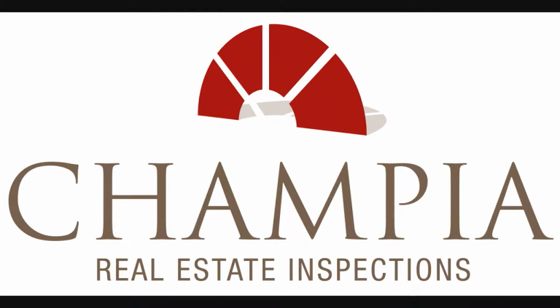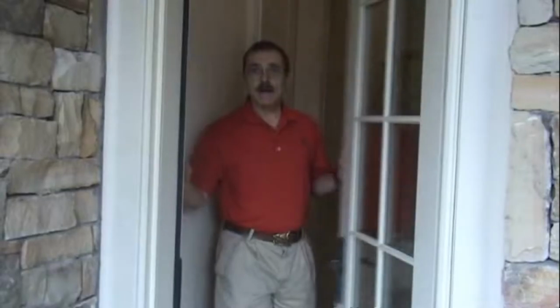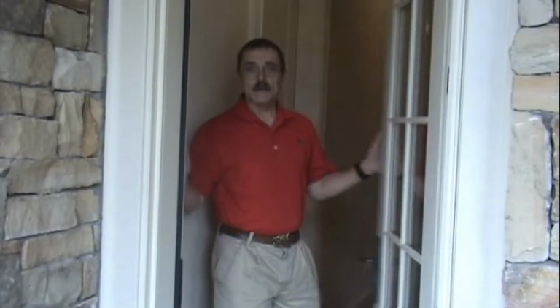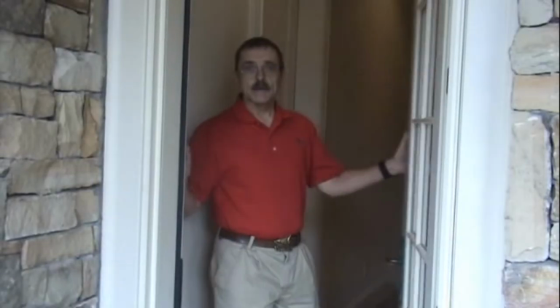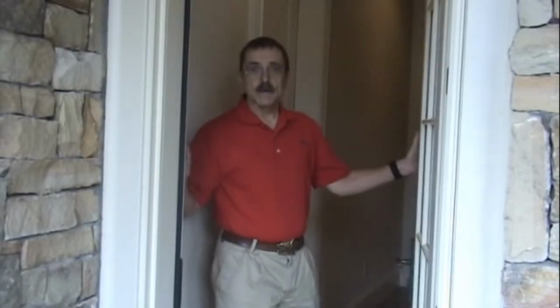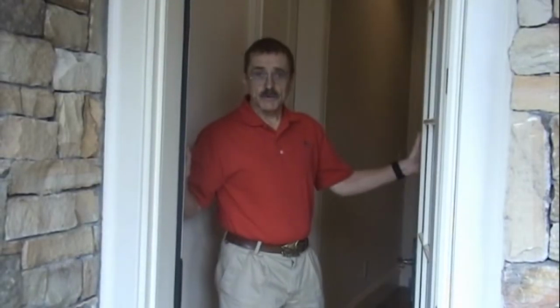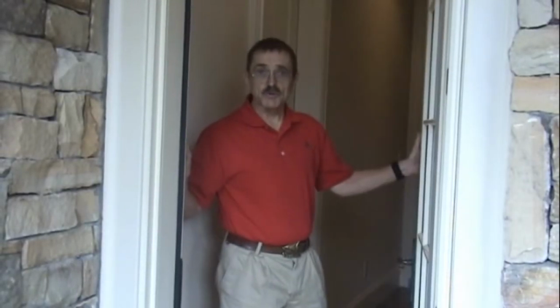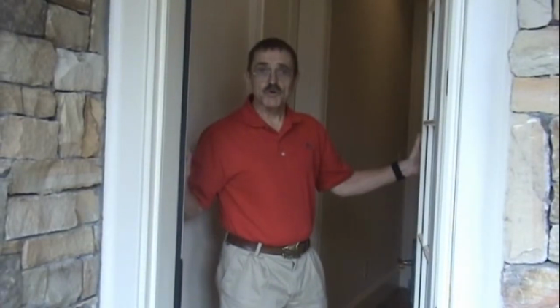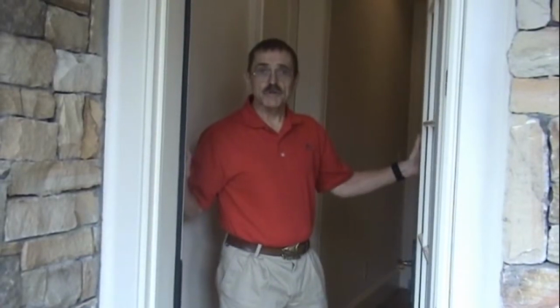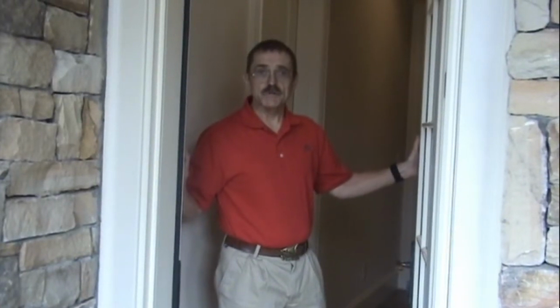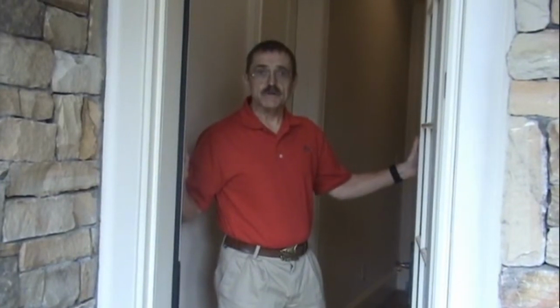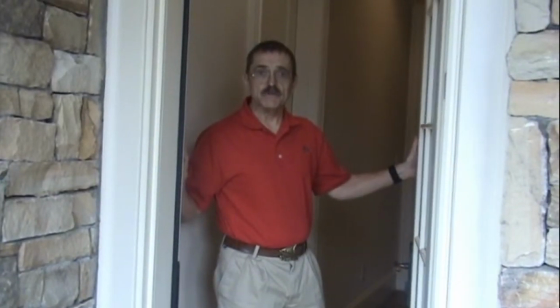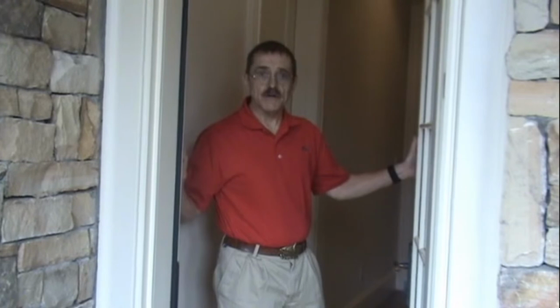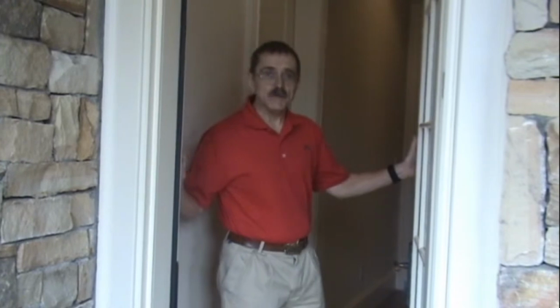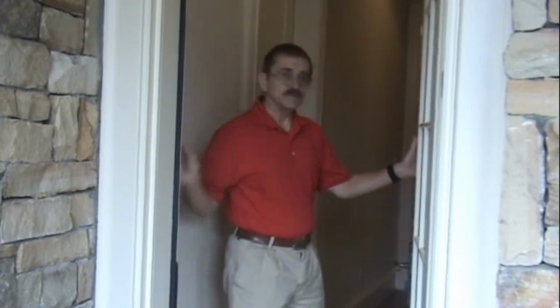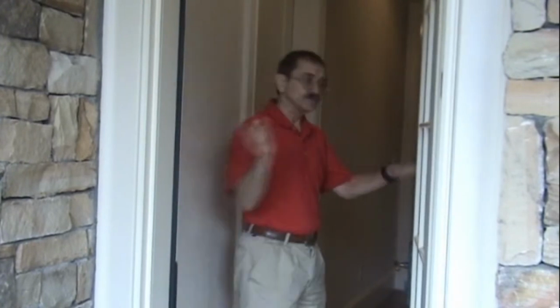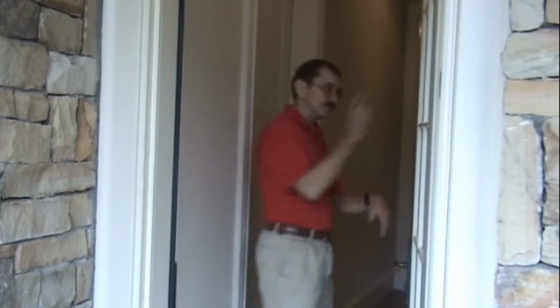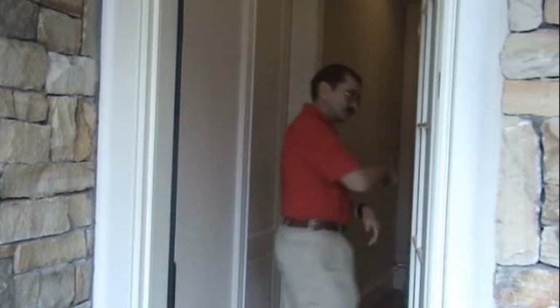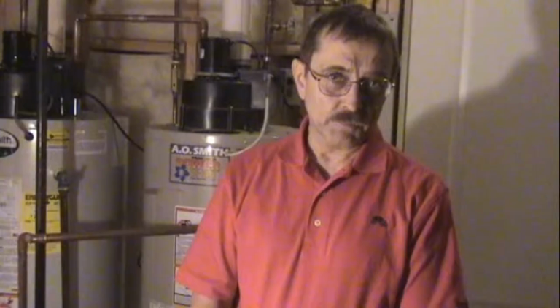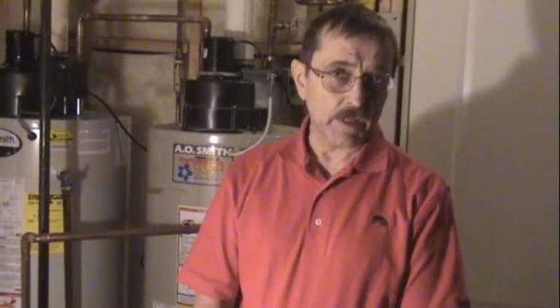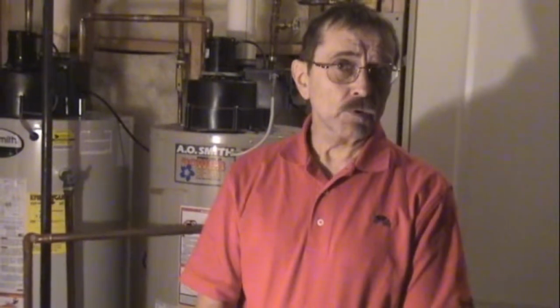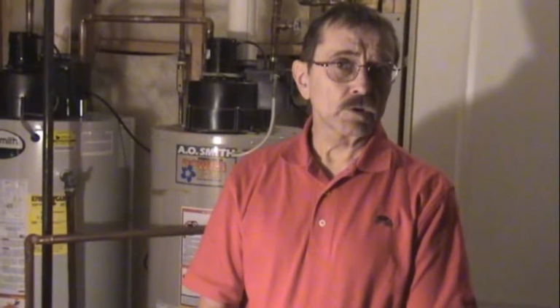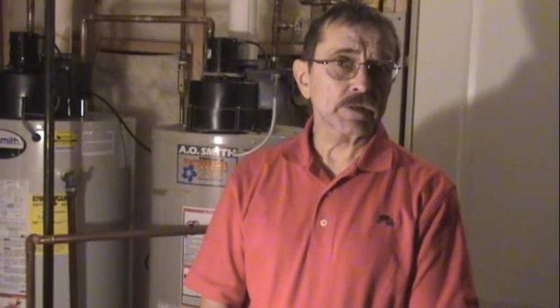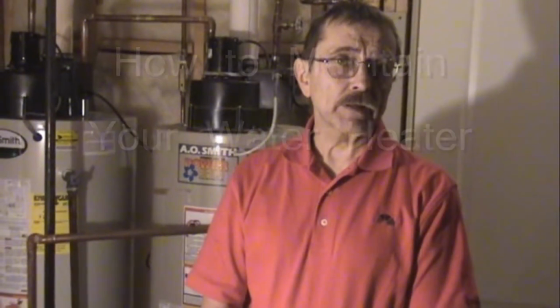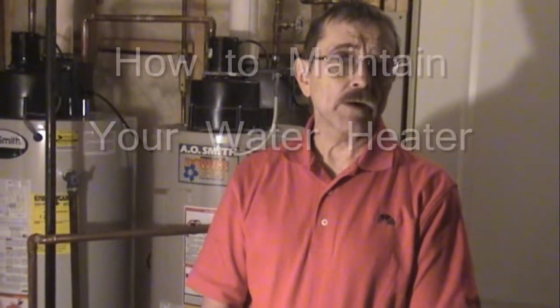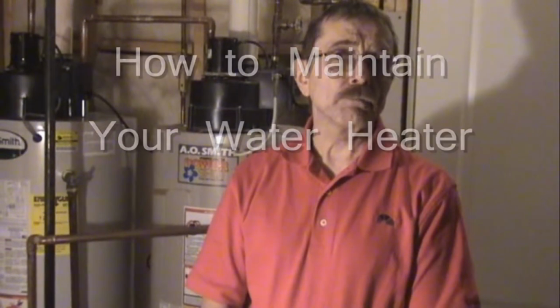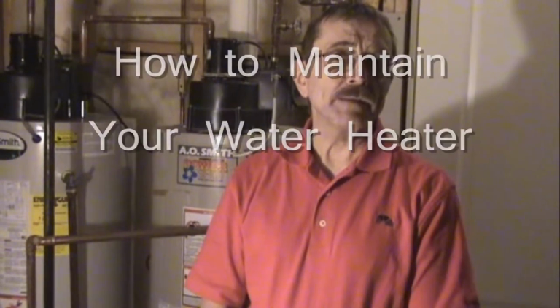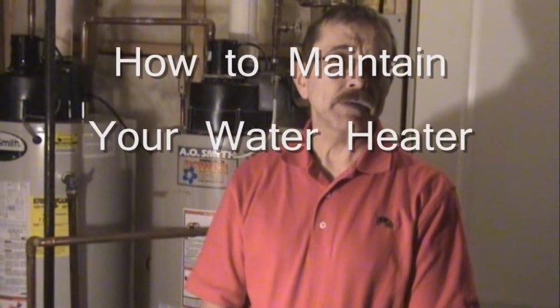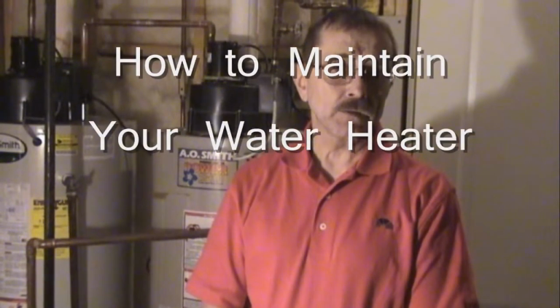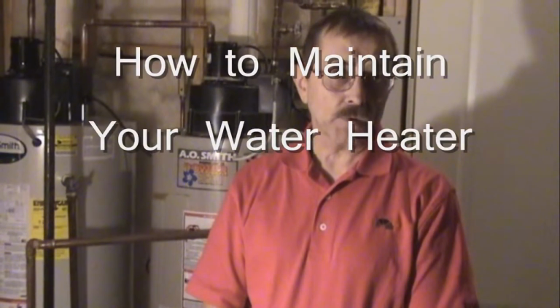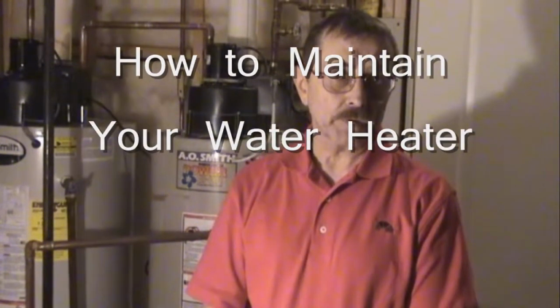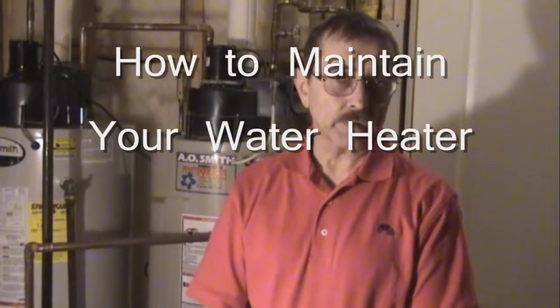Hi, I'm Dr. Tora Knoz. Follow me. Today we're going to look at how to maintain the water heater.